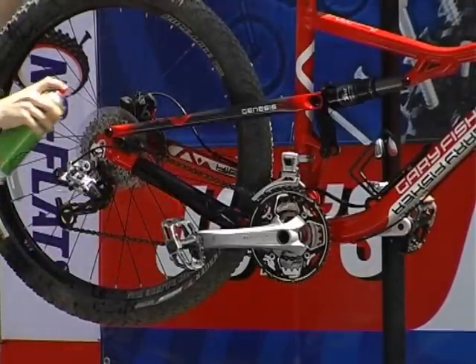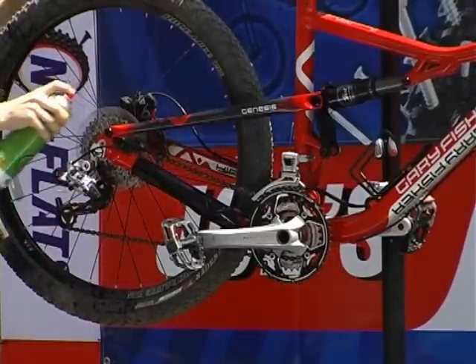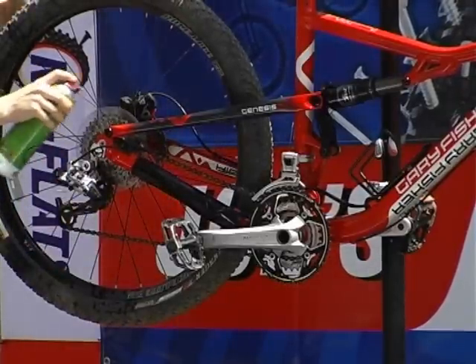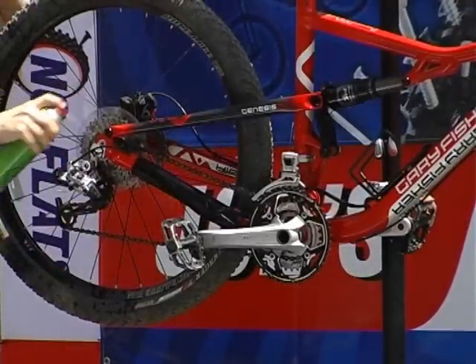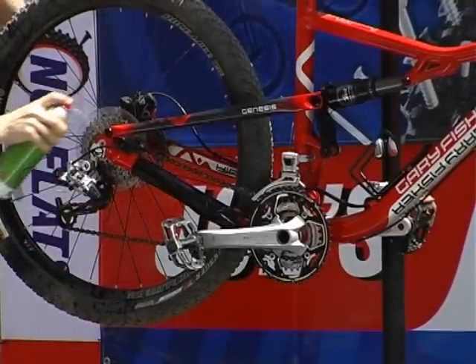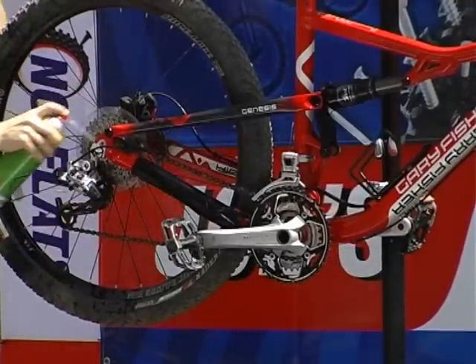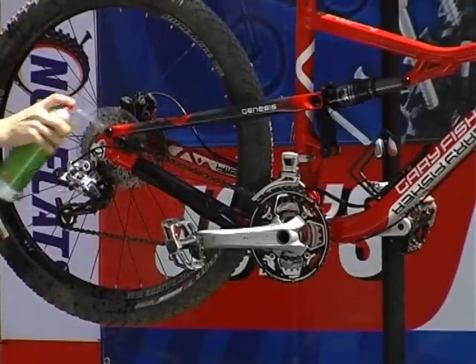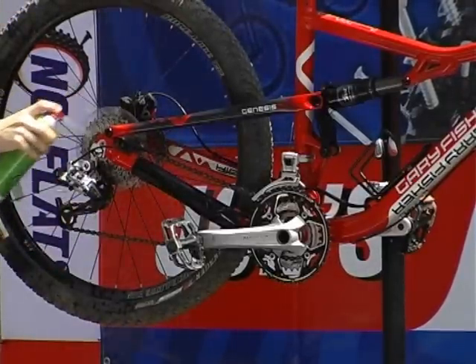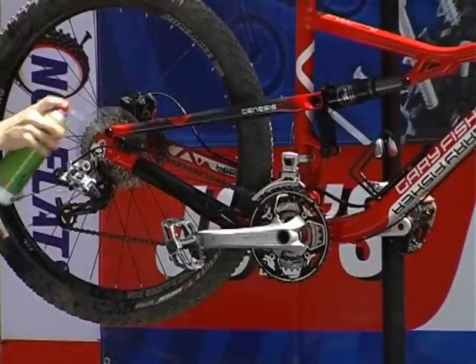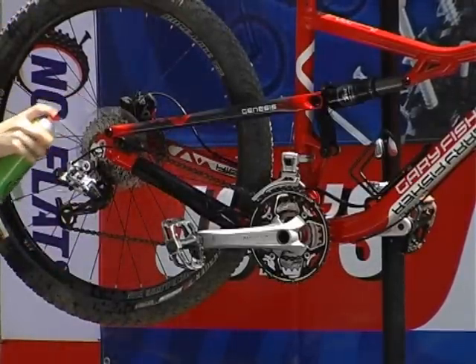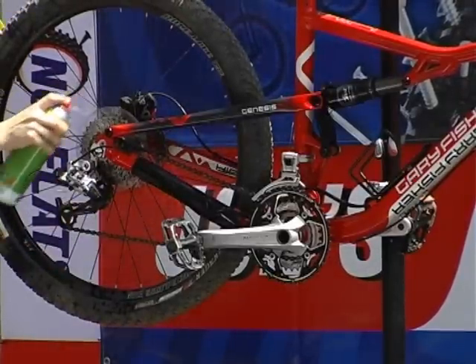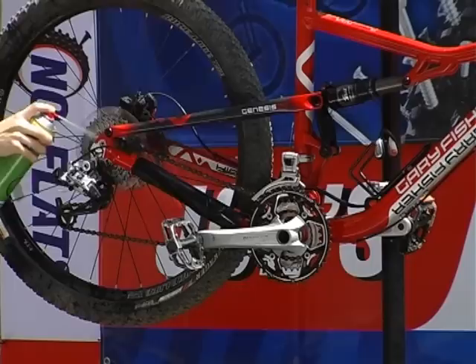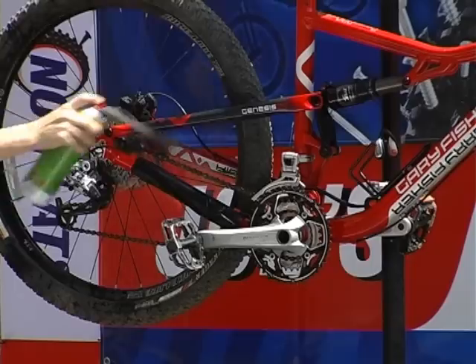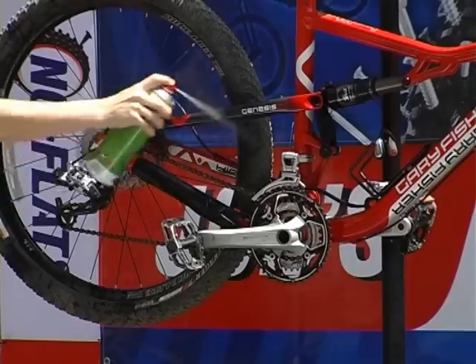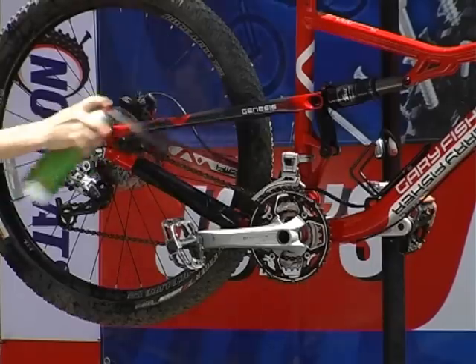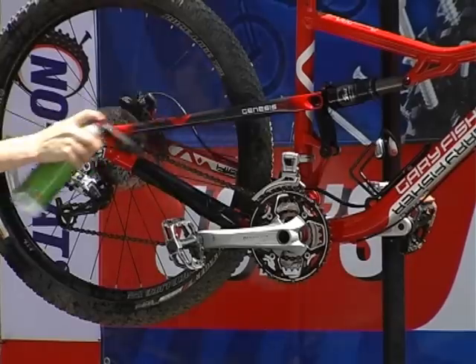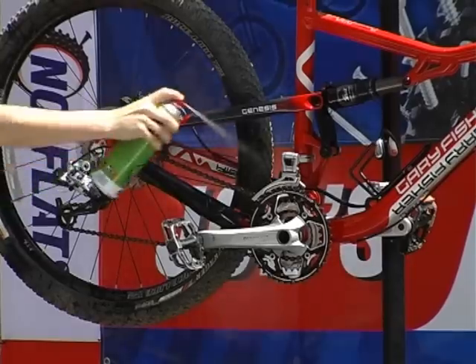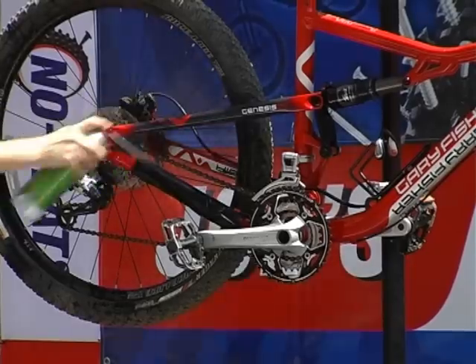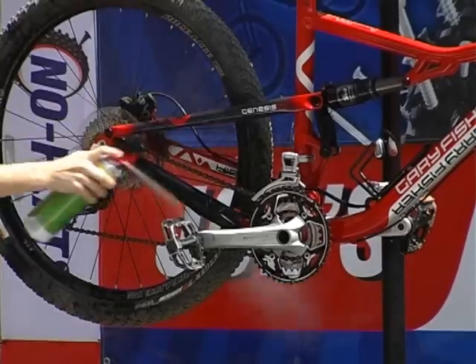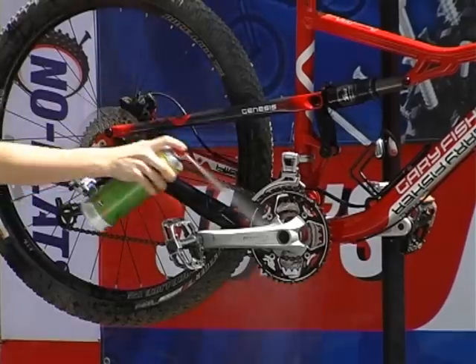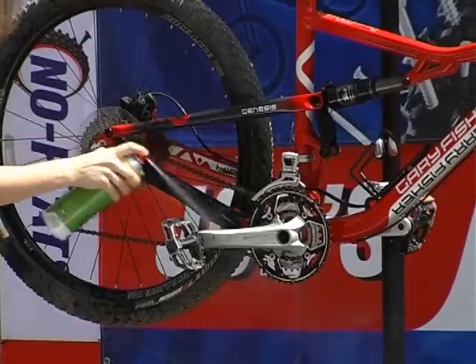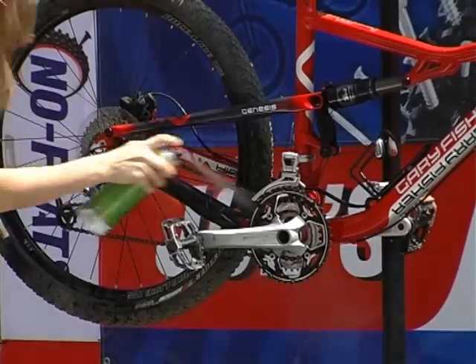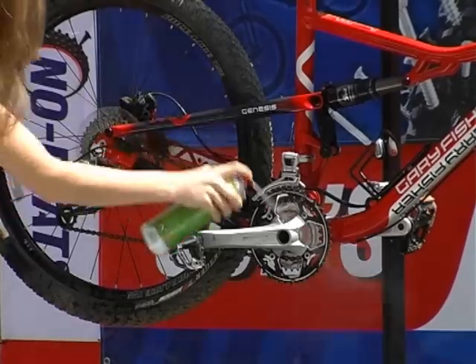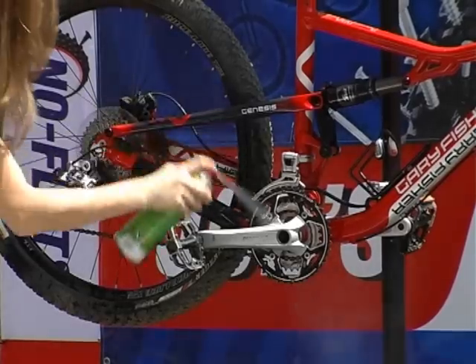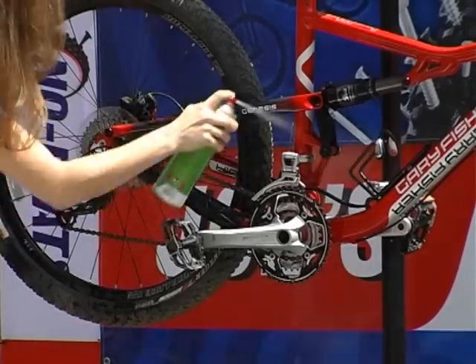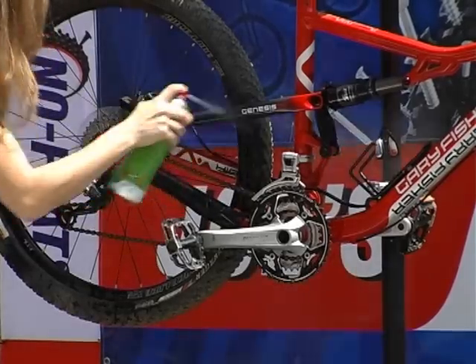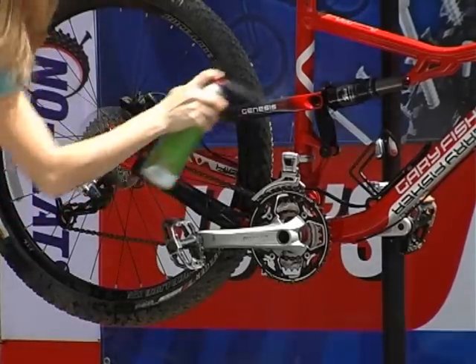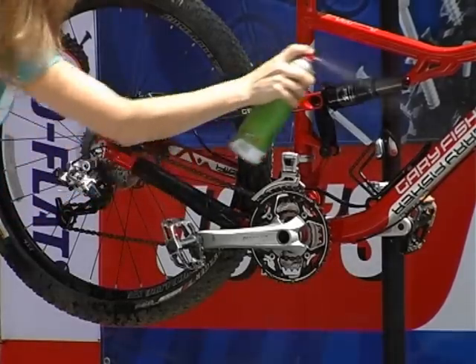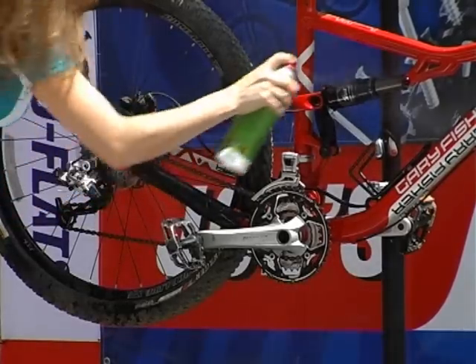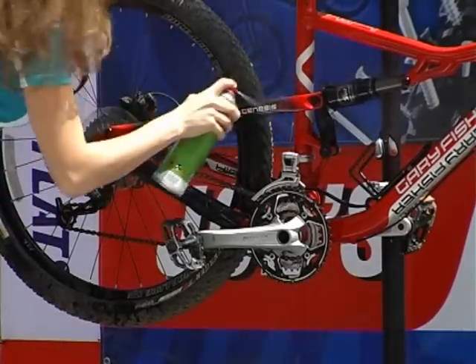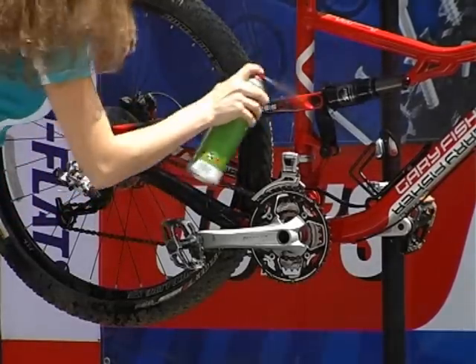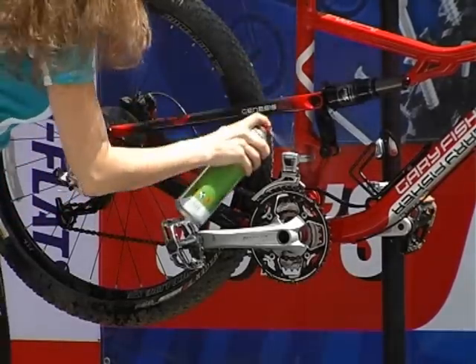Joe's Bicycle Bio-Degreaser will not harm carbon, metal, rubber, or plastic.